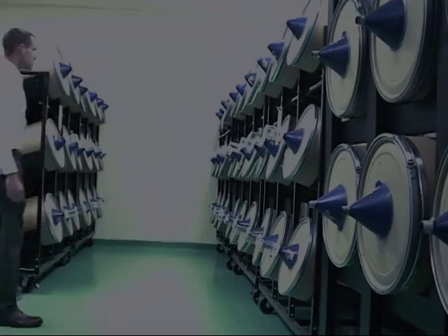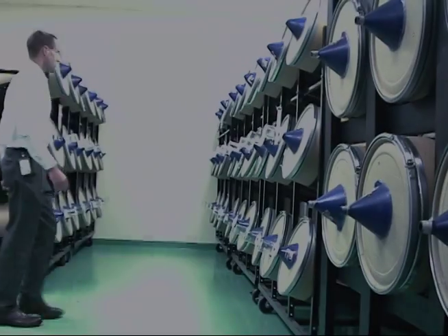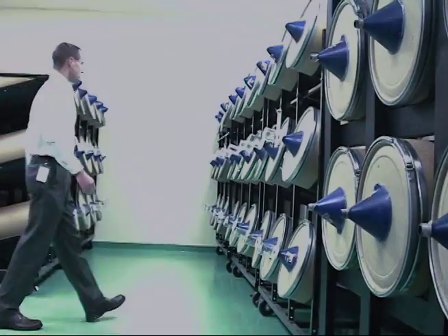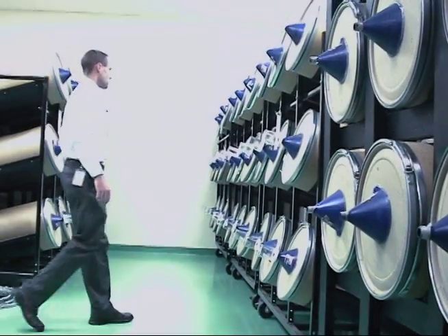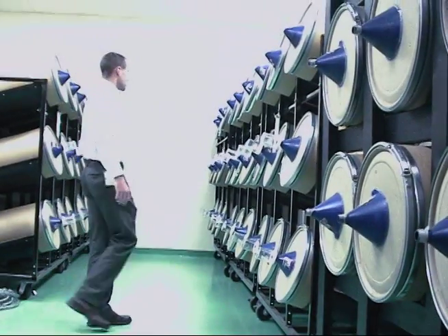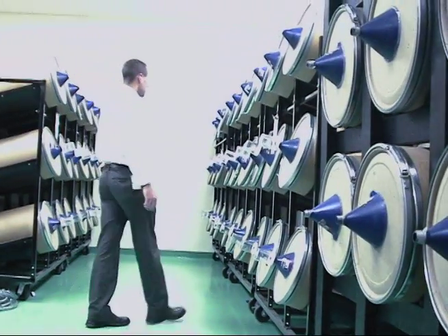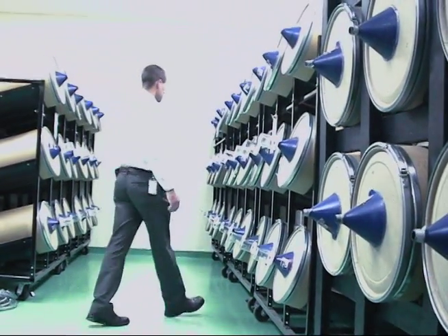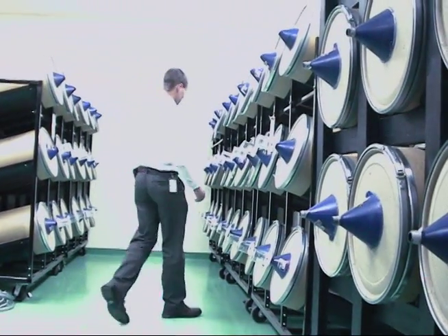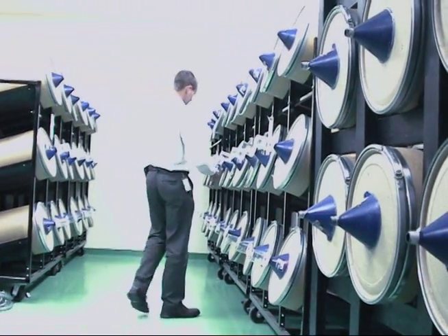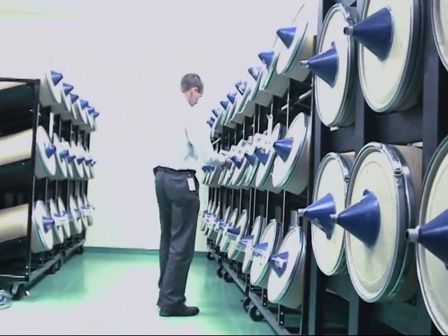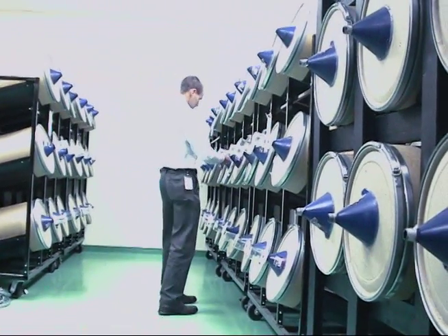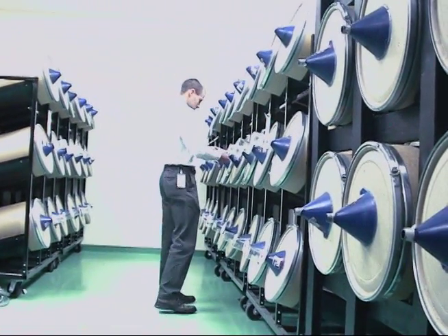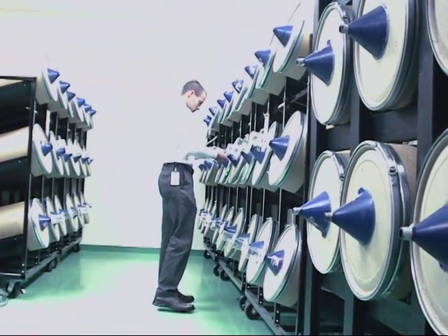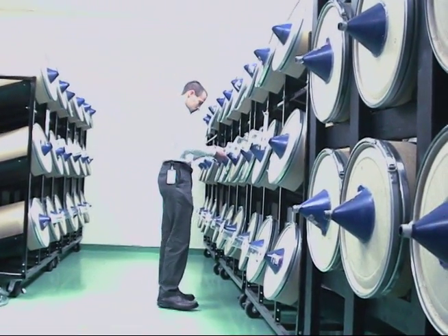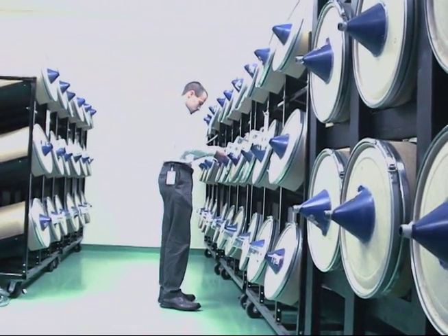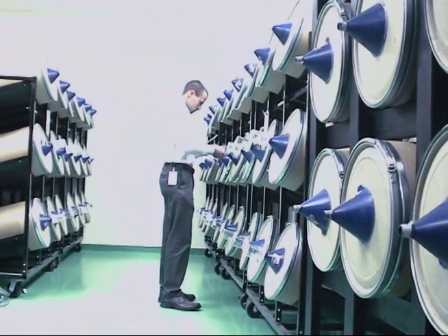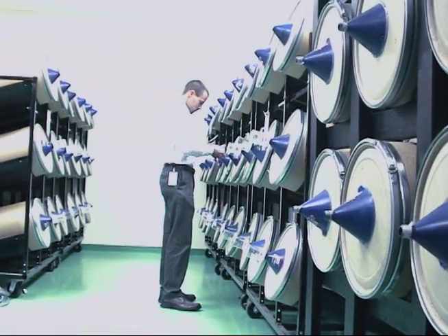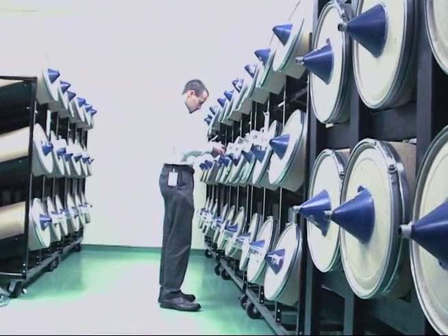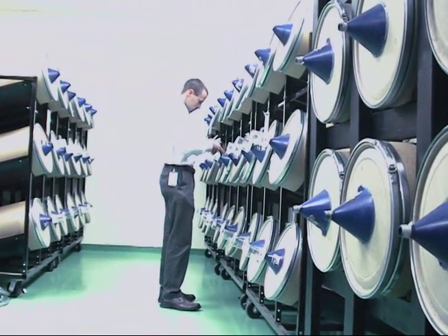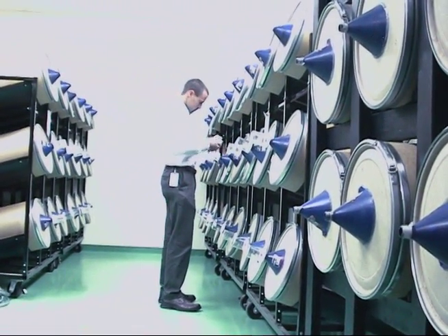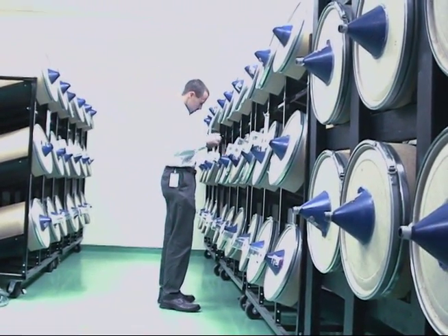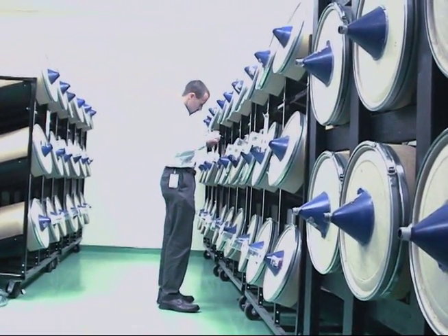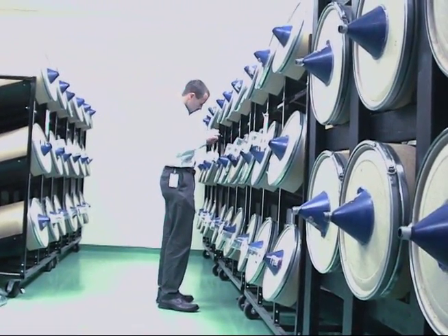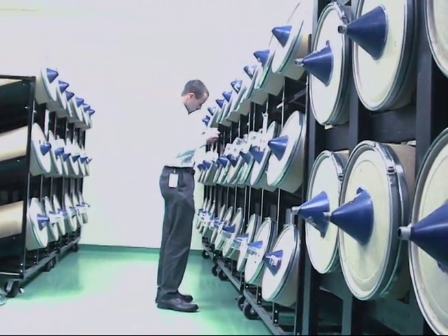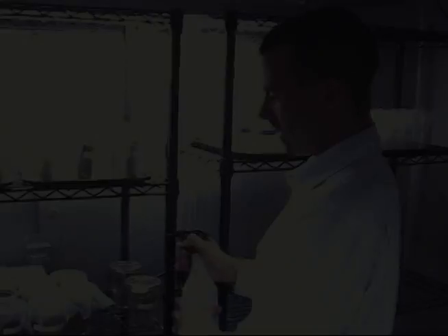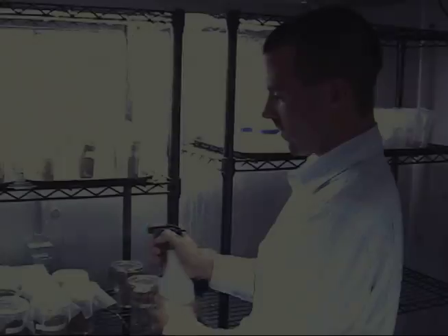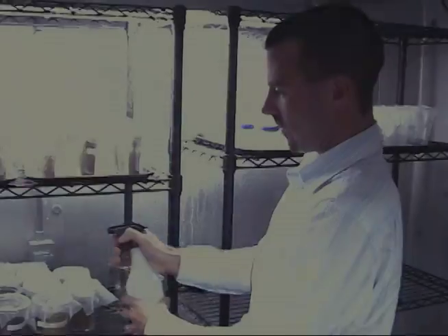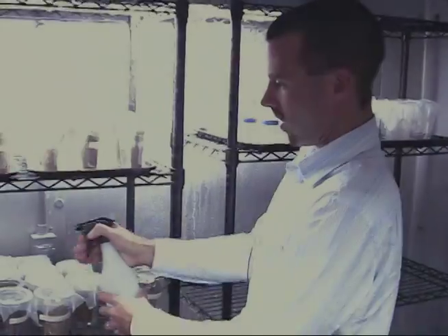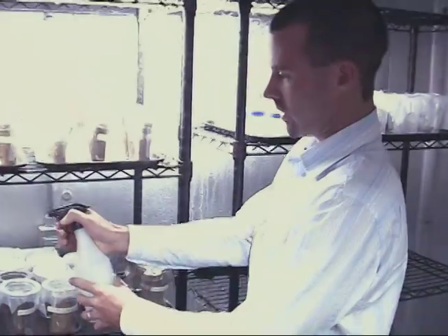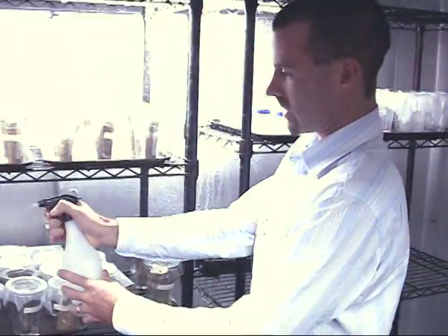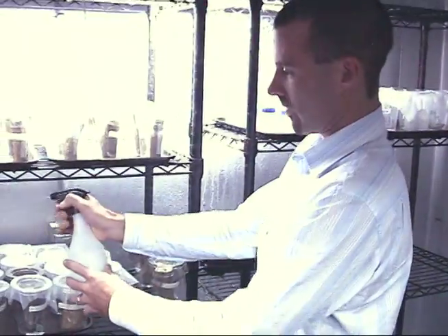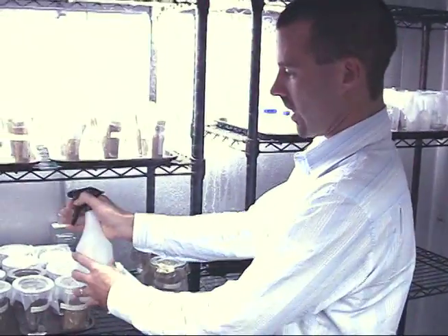Jonathan Lalito, an entomologist trained at Pennsylvania State University, manages the facility.